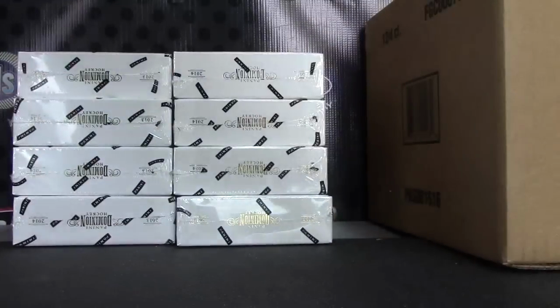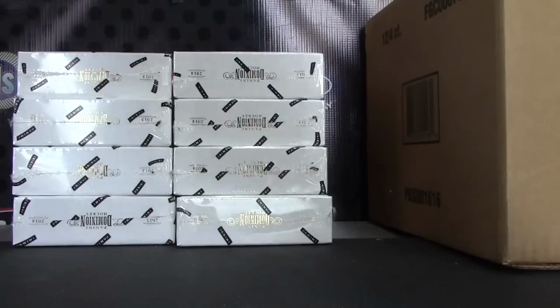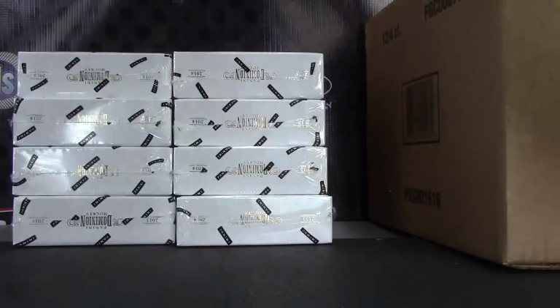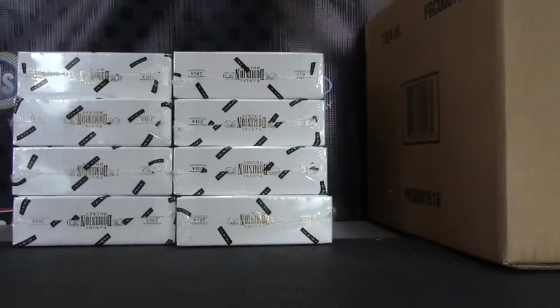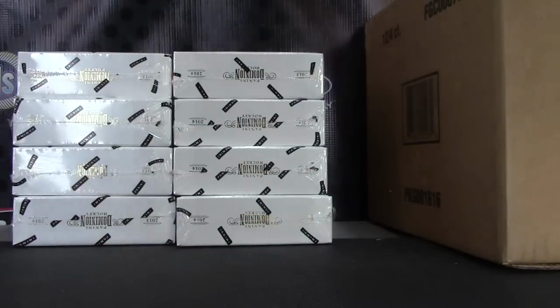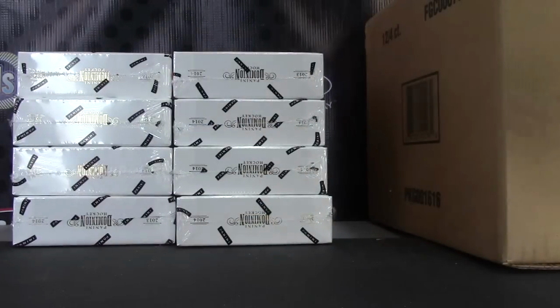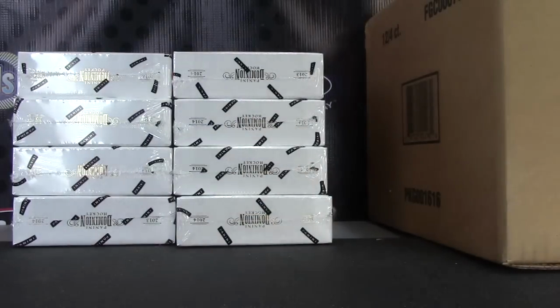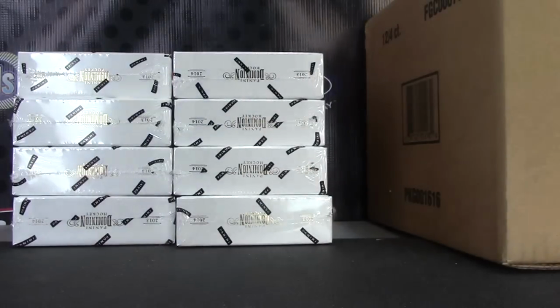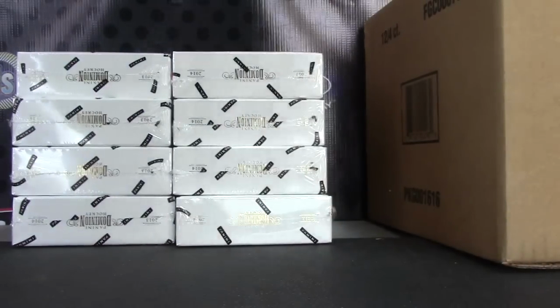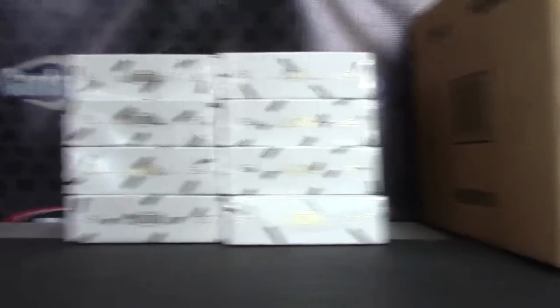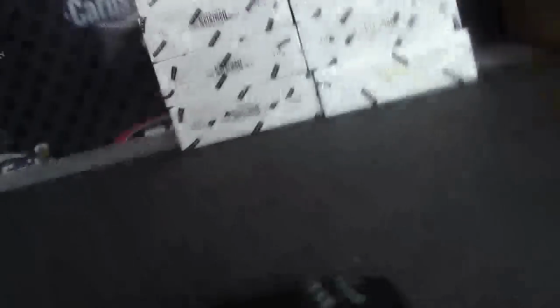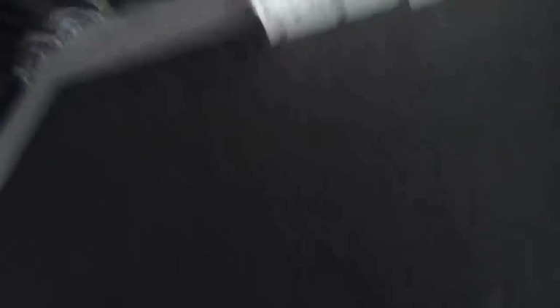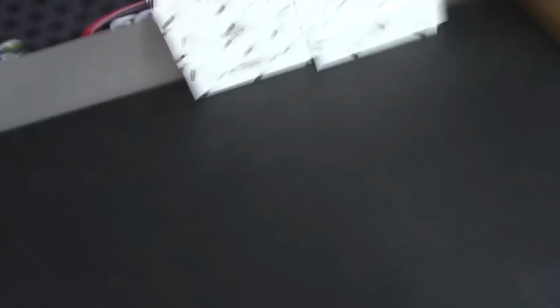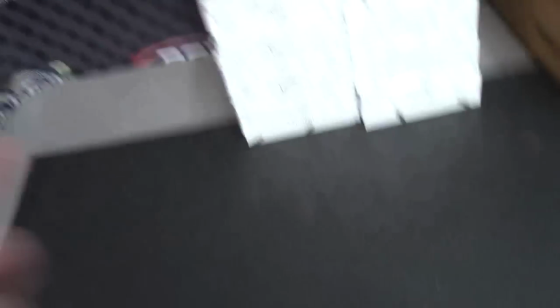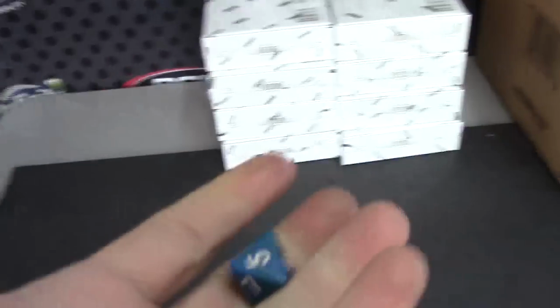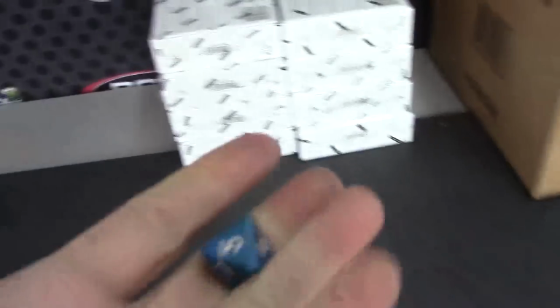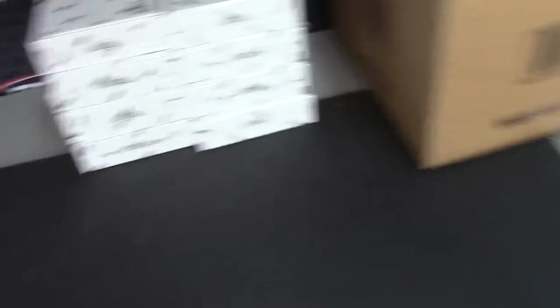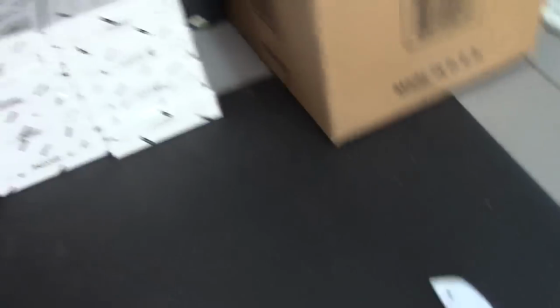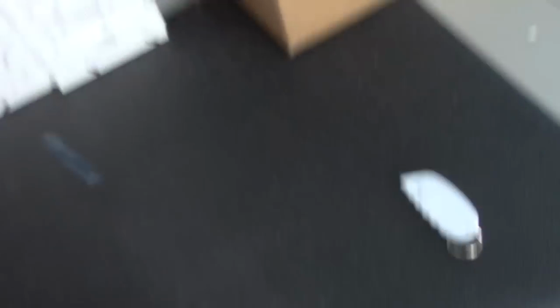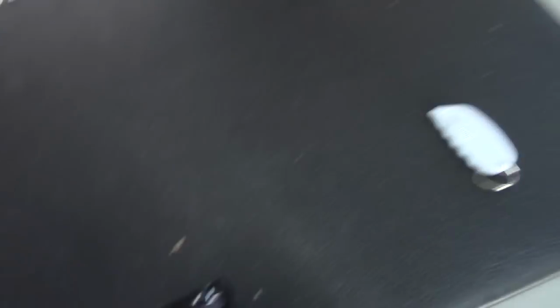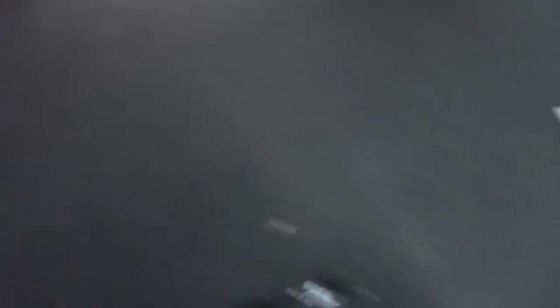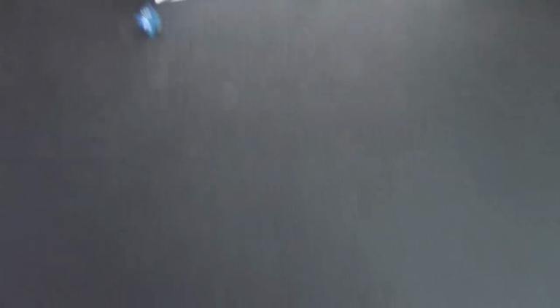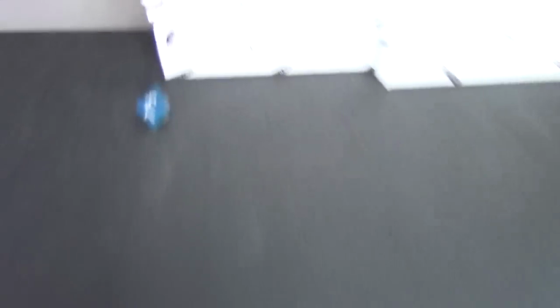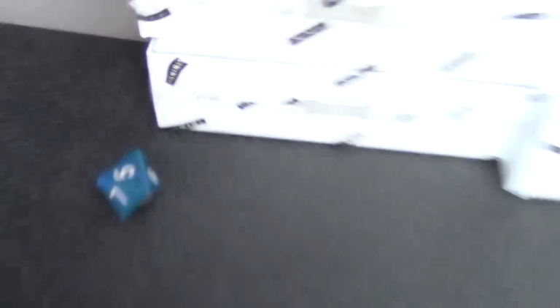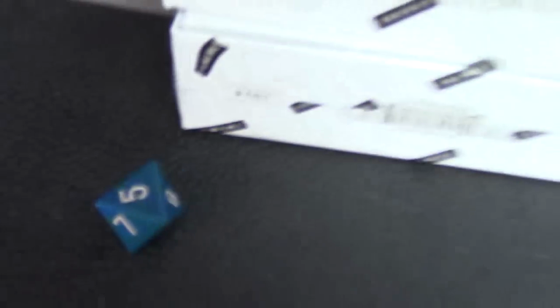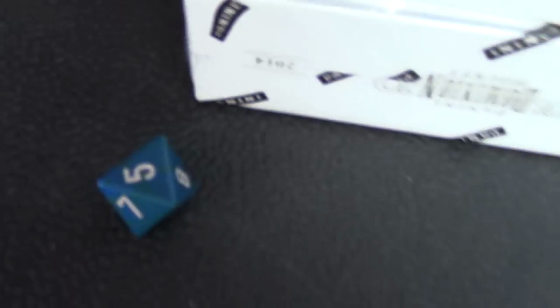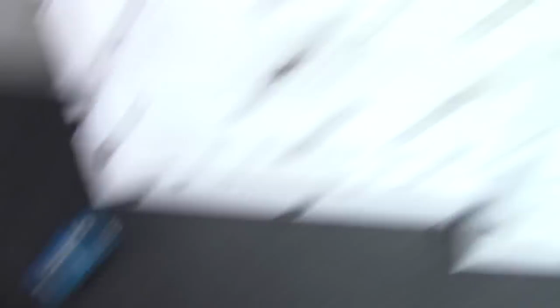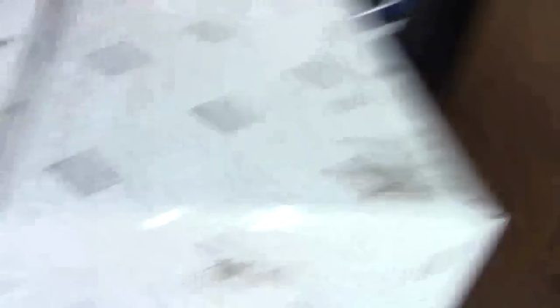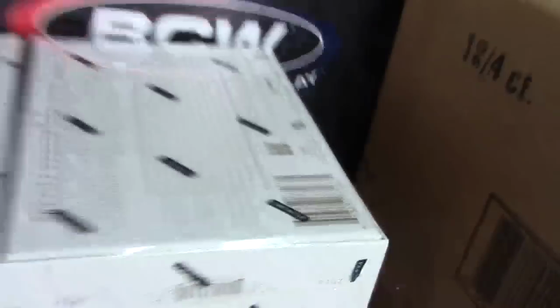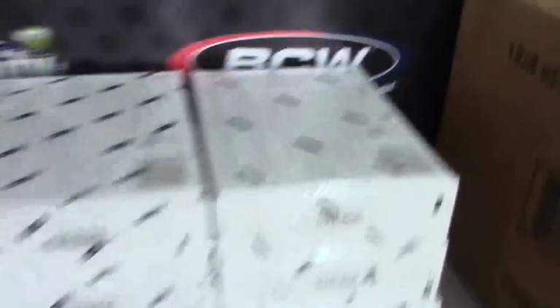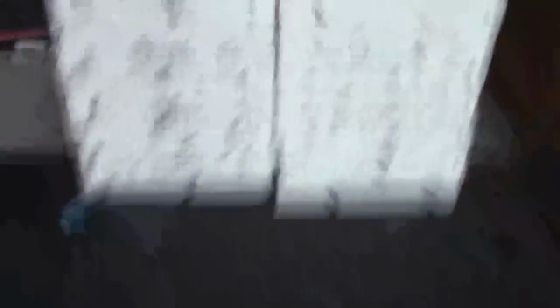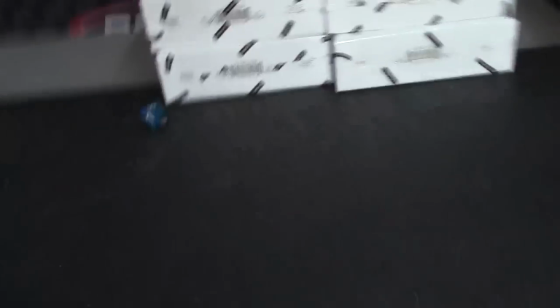All right, we have one to four on the left, five to eight on the right. Box number five, top right.